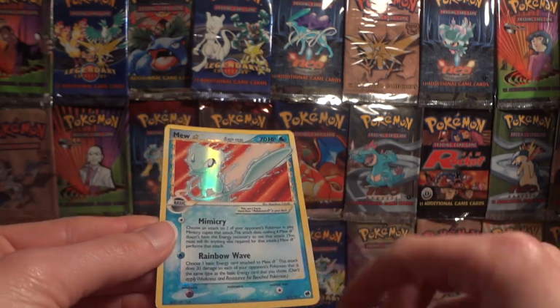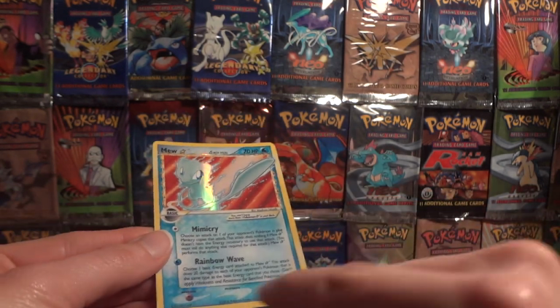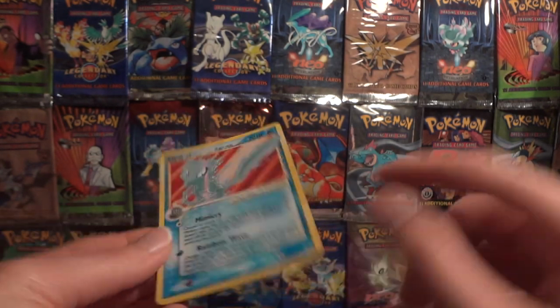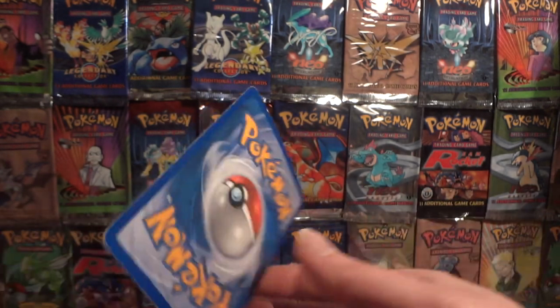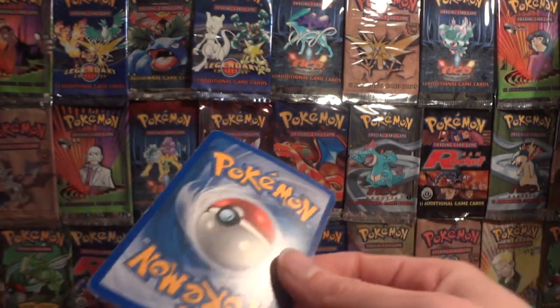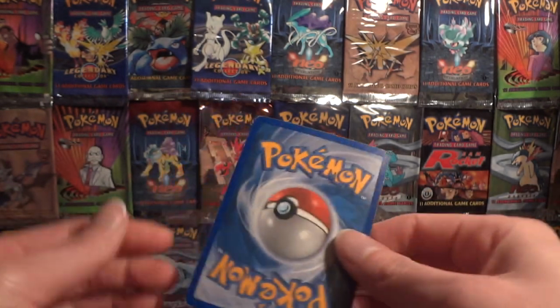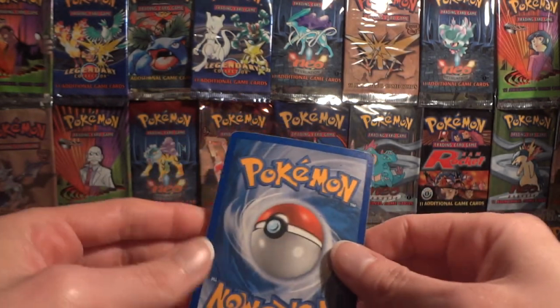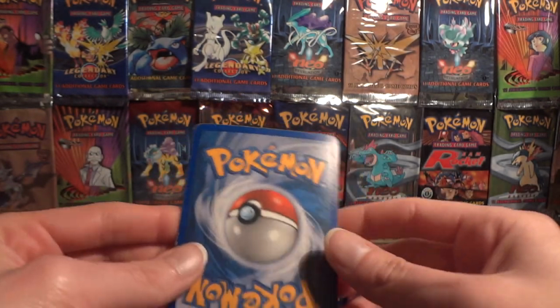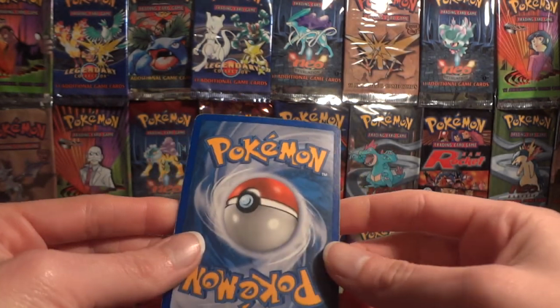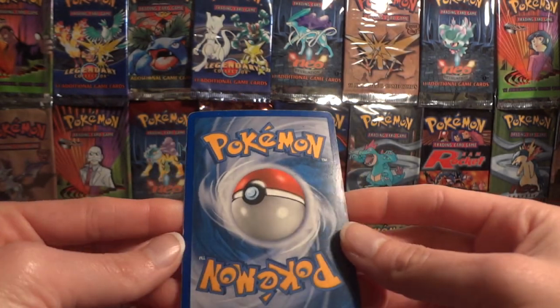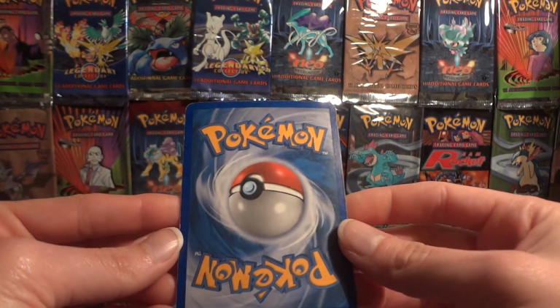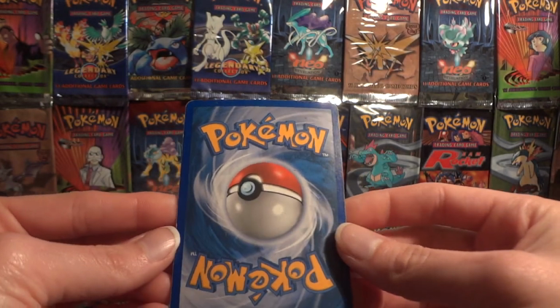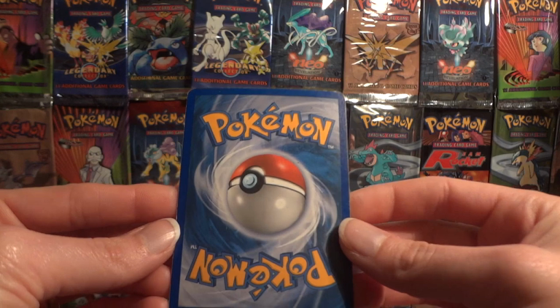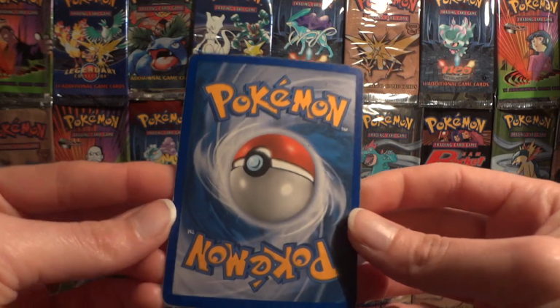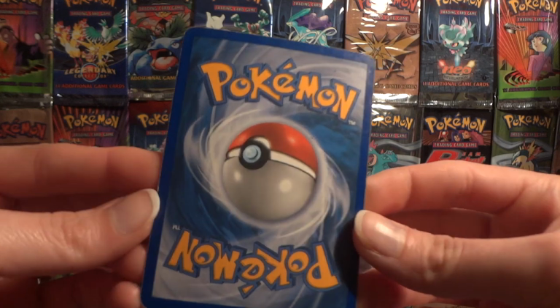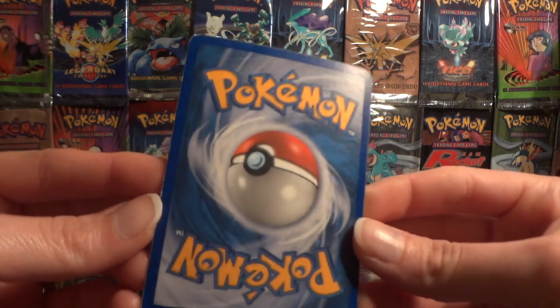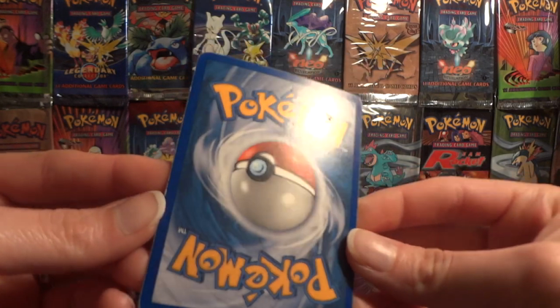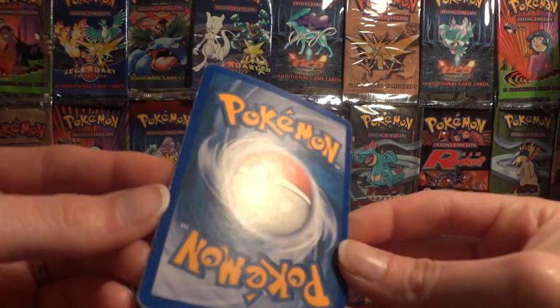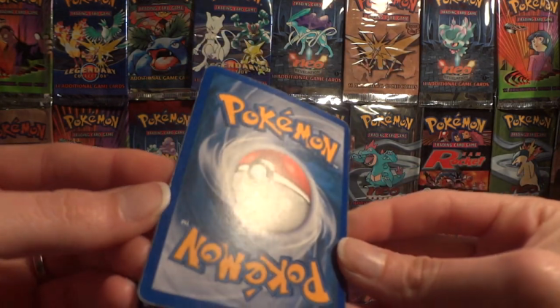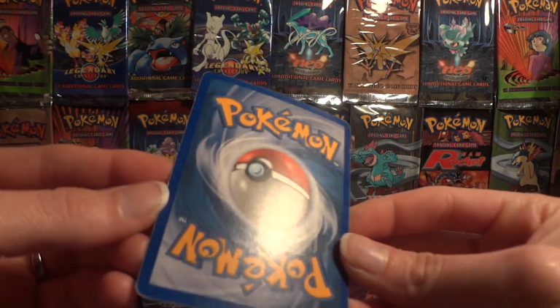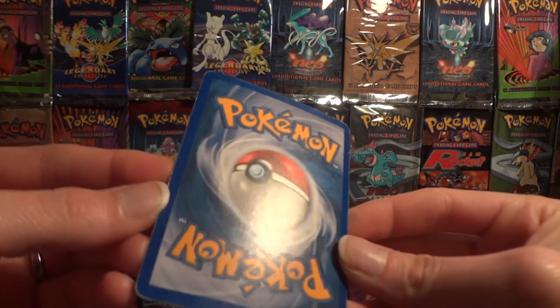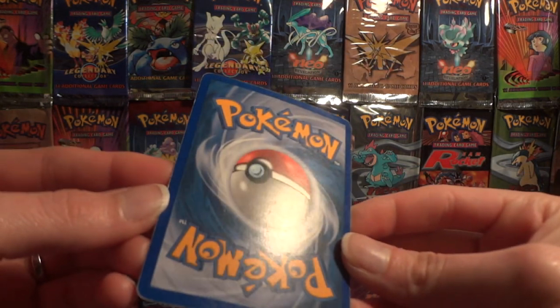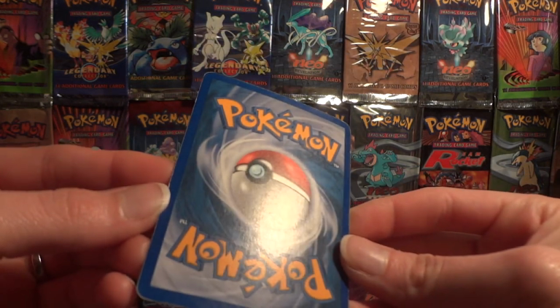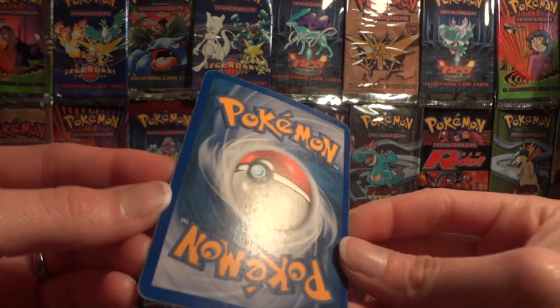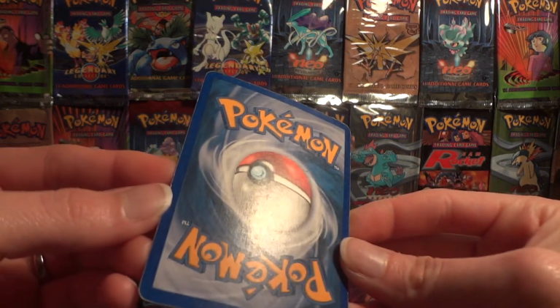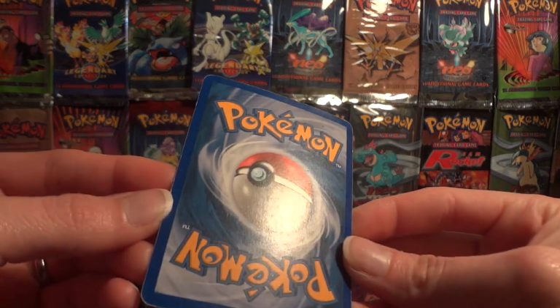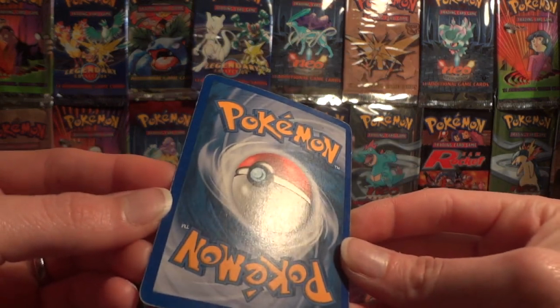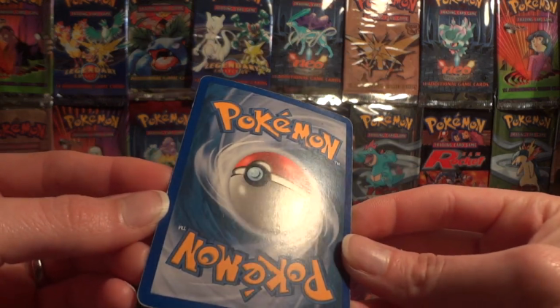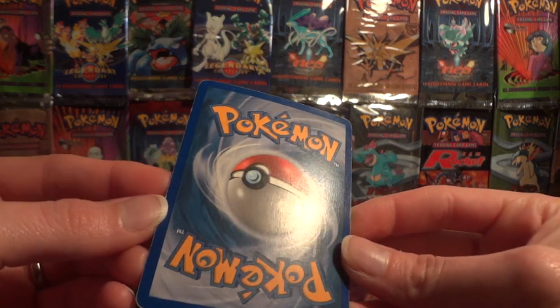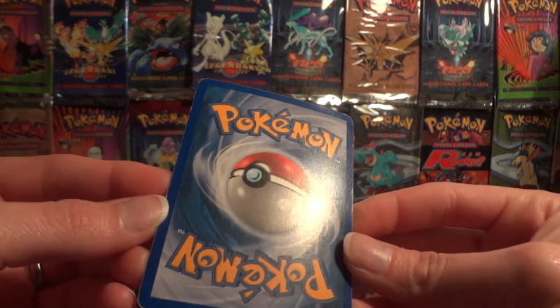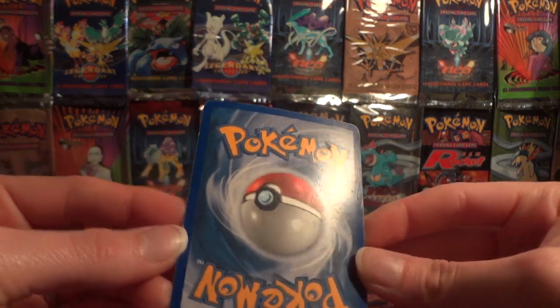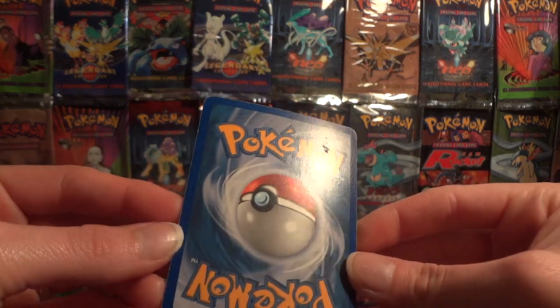A little edge whitening. You can see the edge whitening more on the back, and just general surface wear on the back.